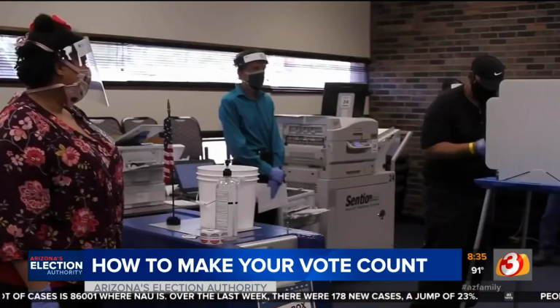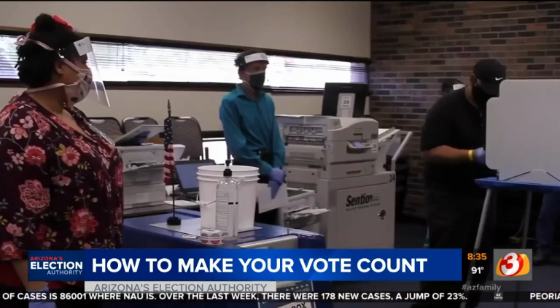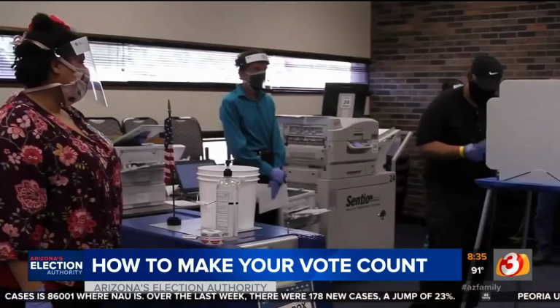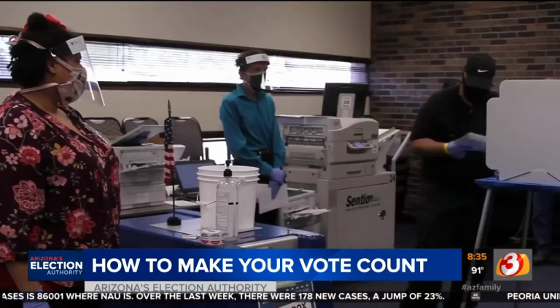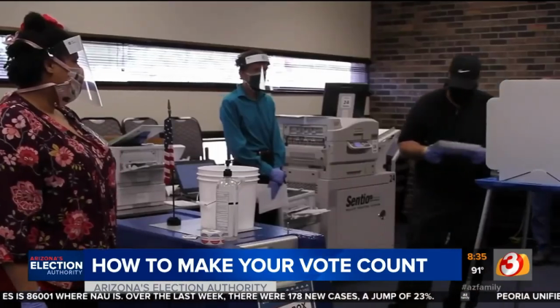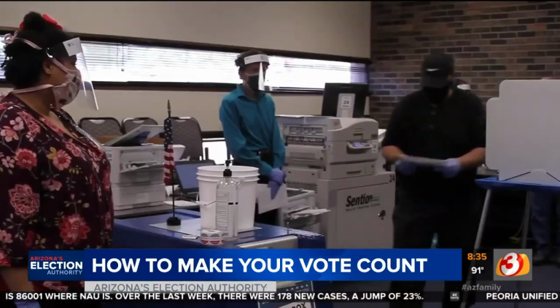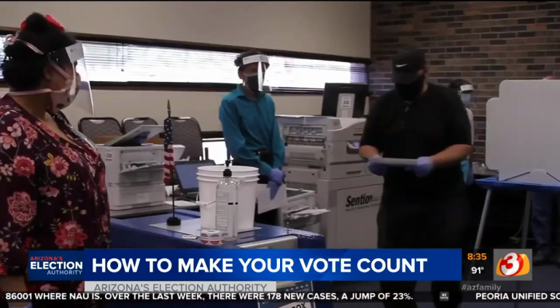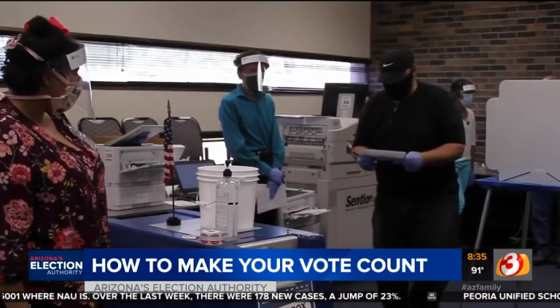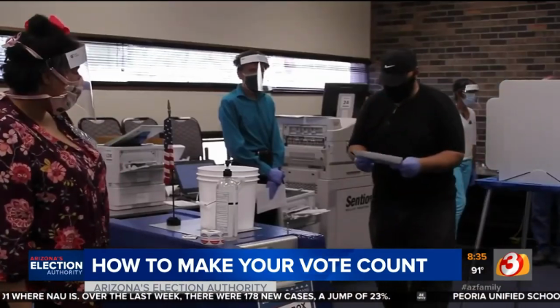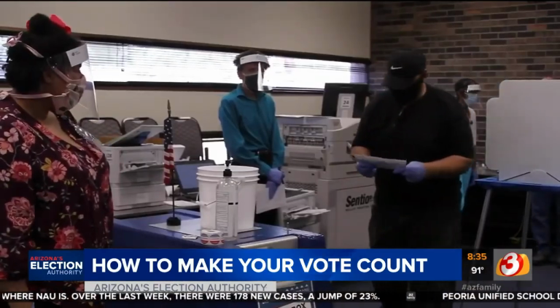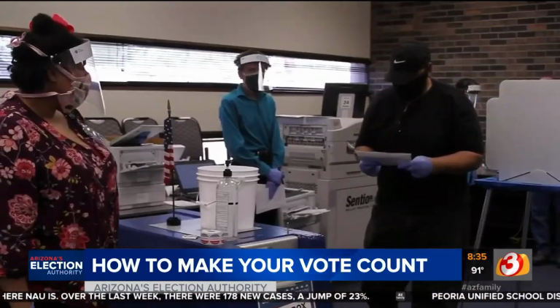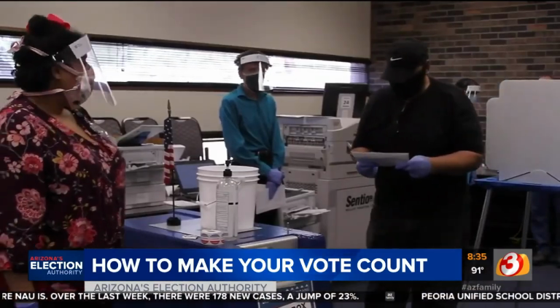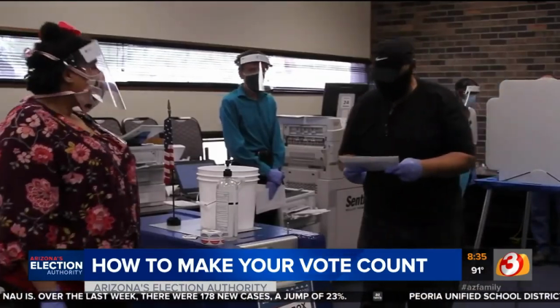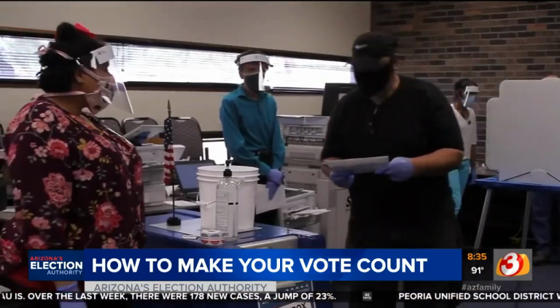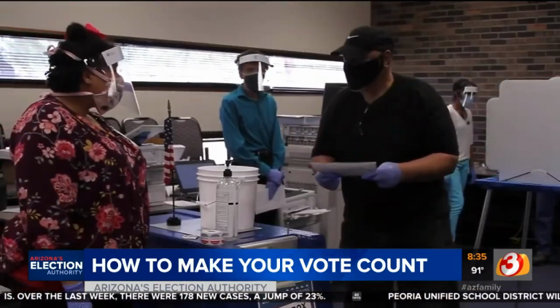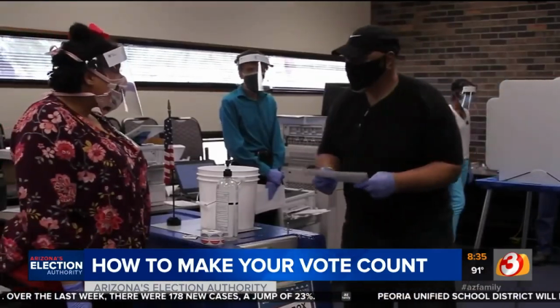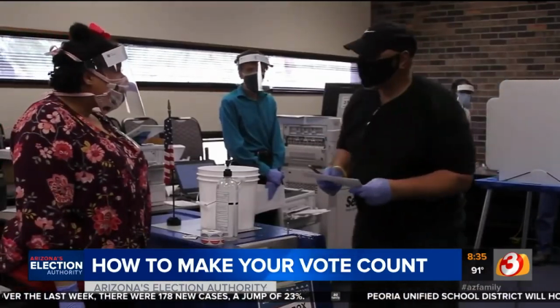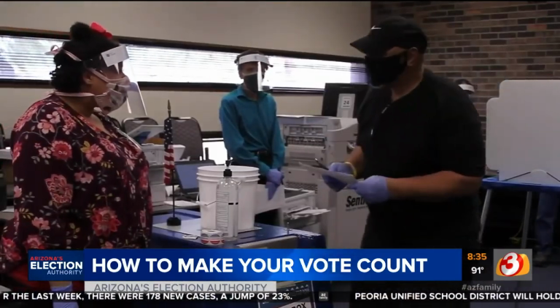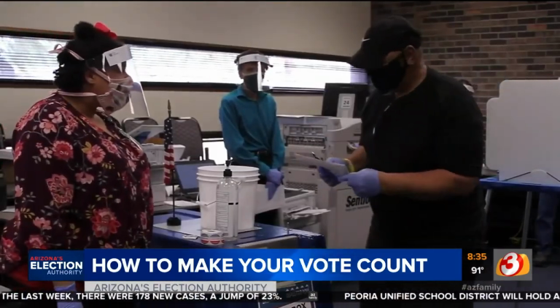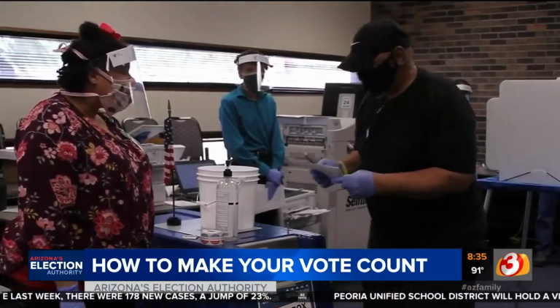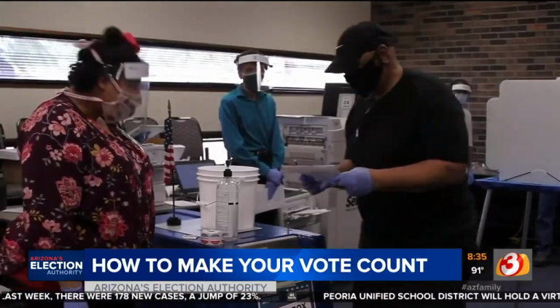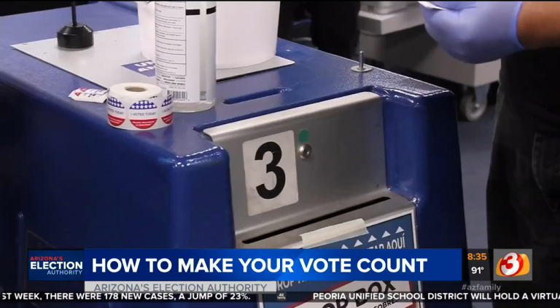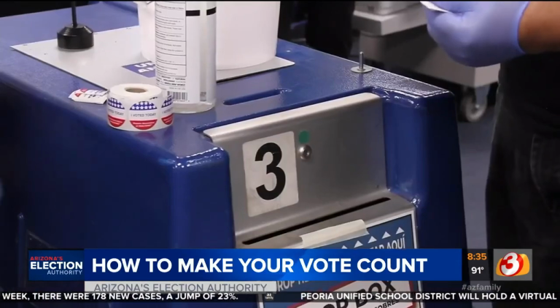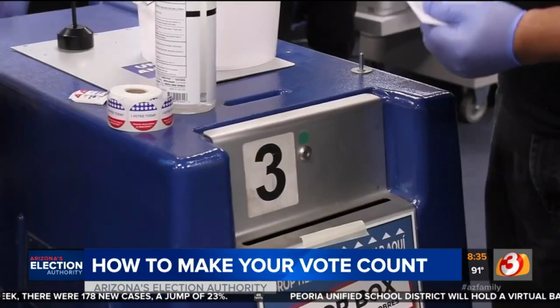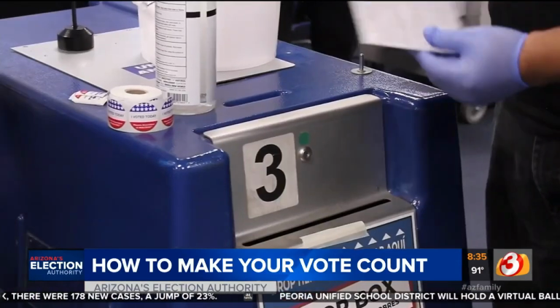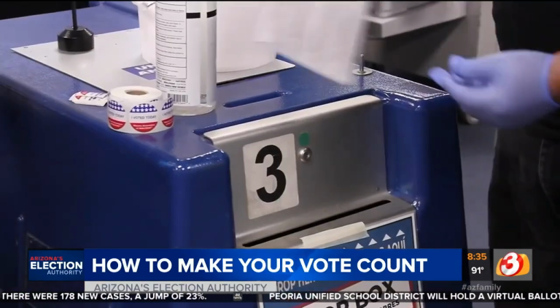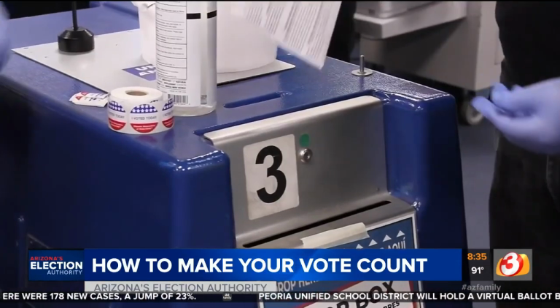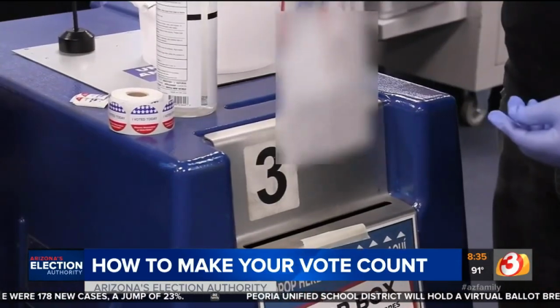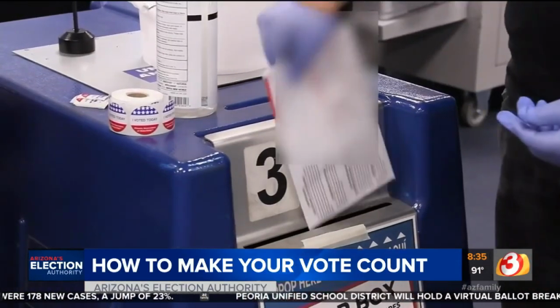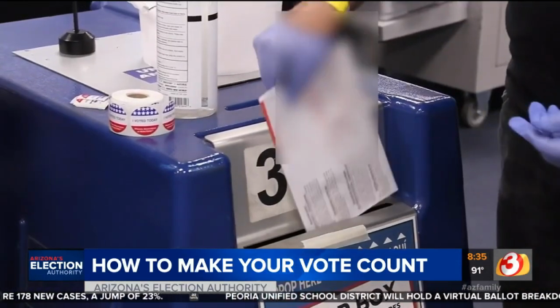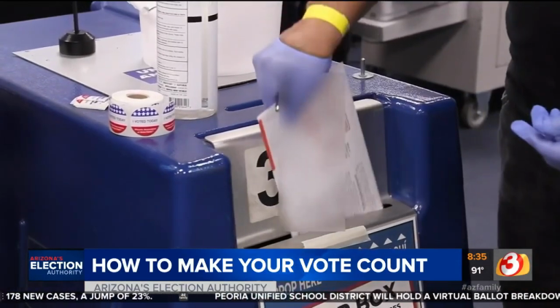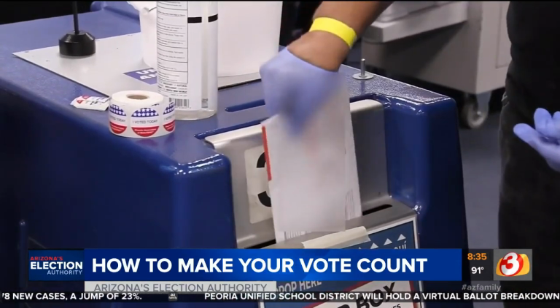If that does happen, you can still request a replacement ballot by mail until October 23rd, or you can just vote in person to get one there.